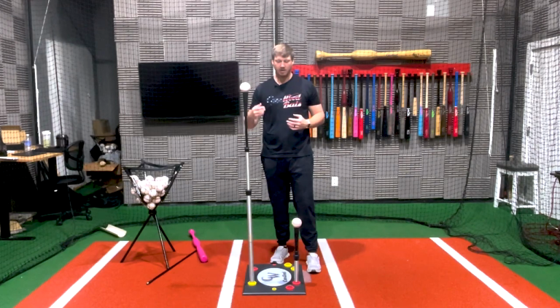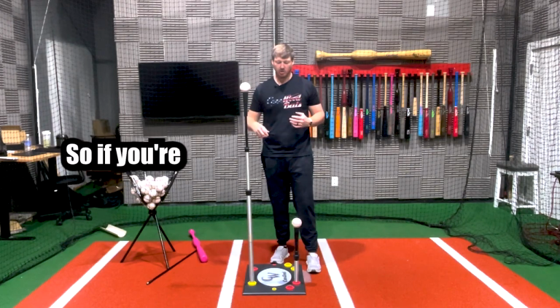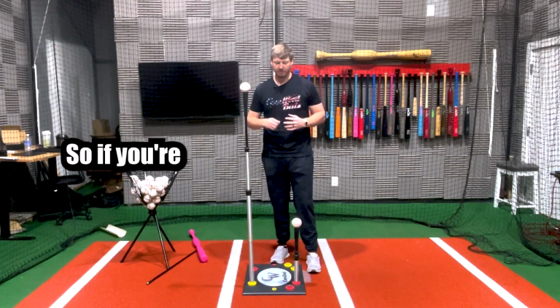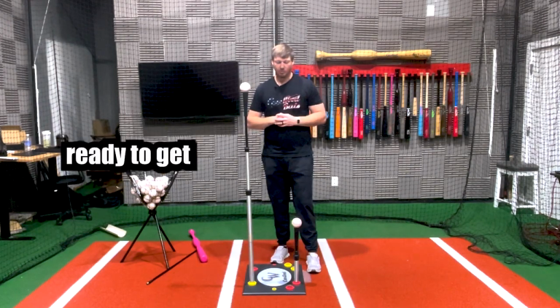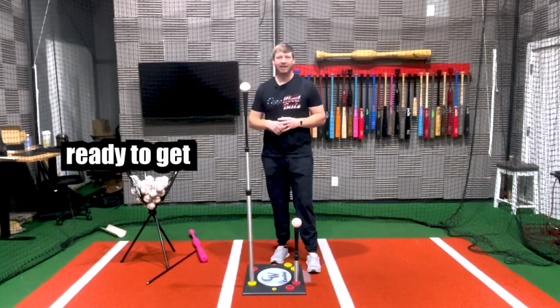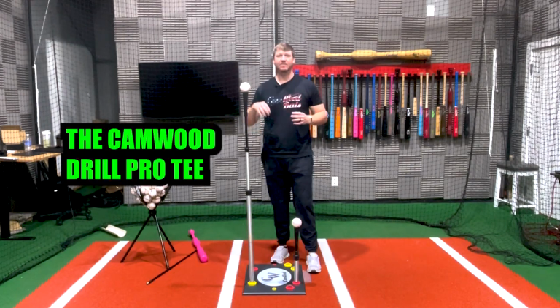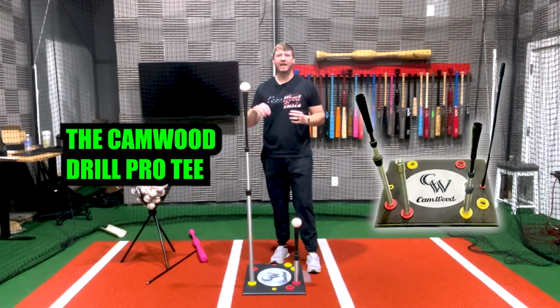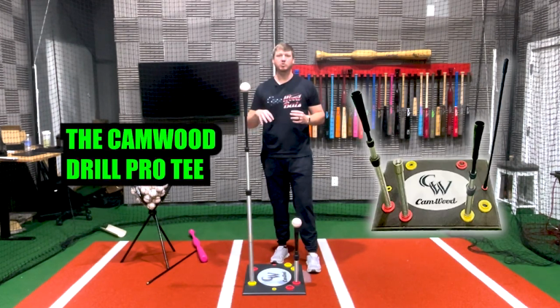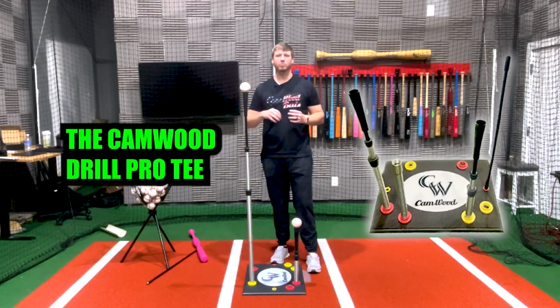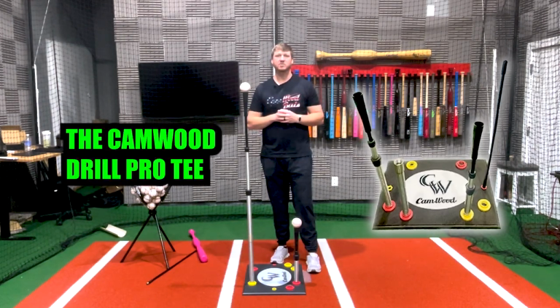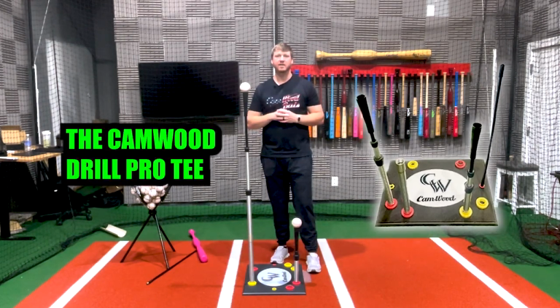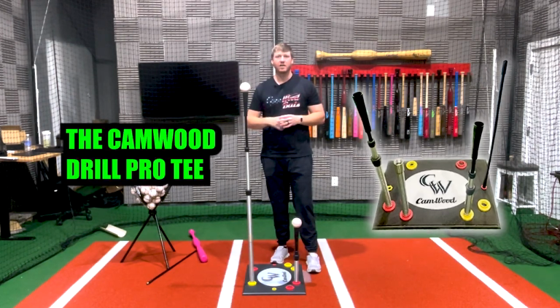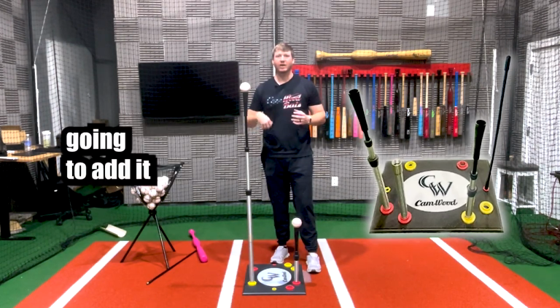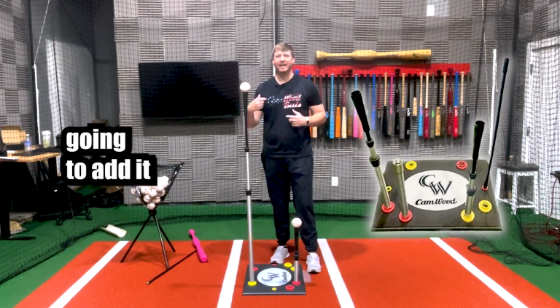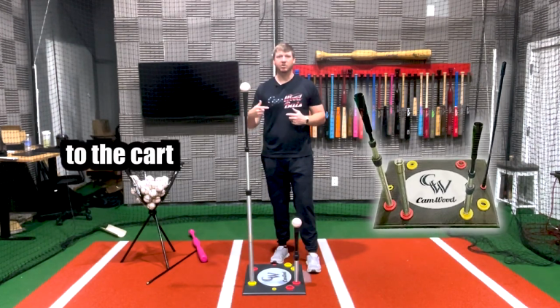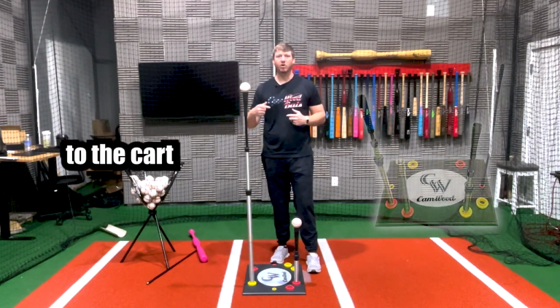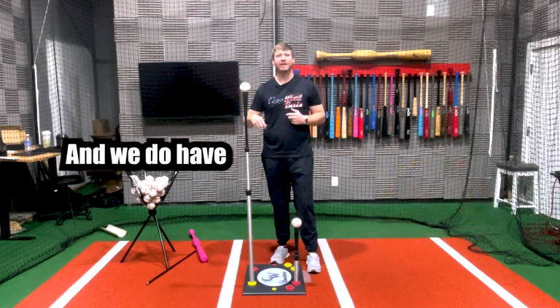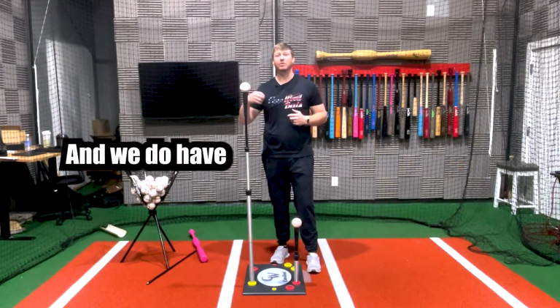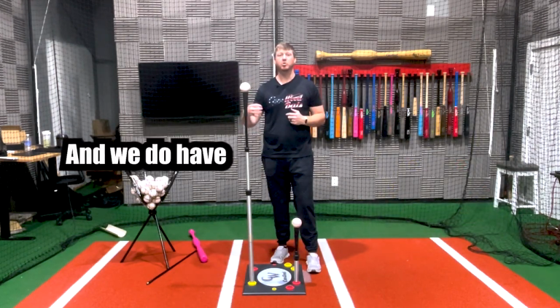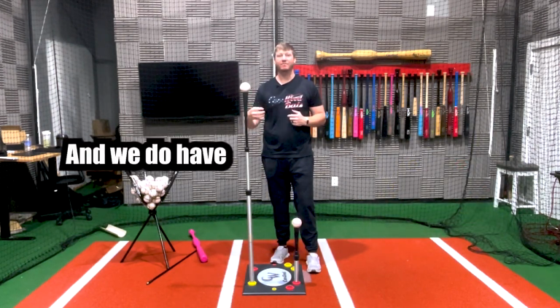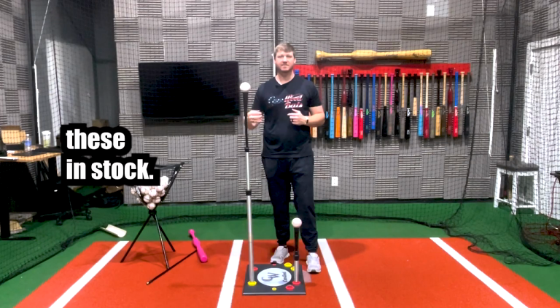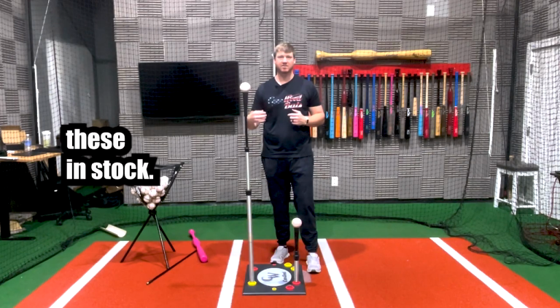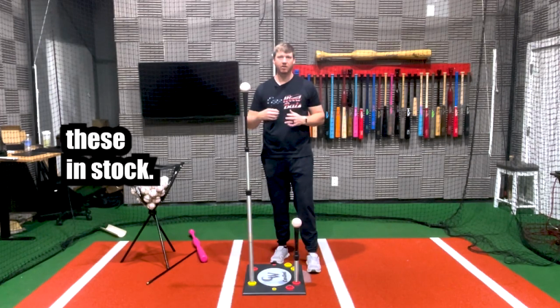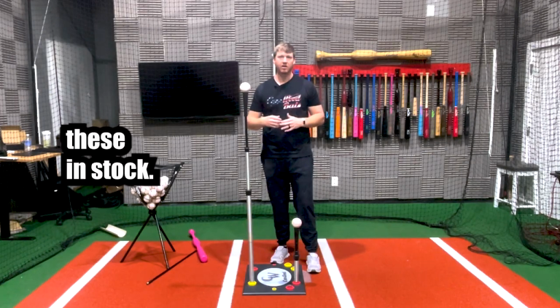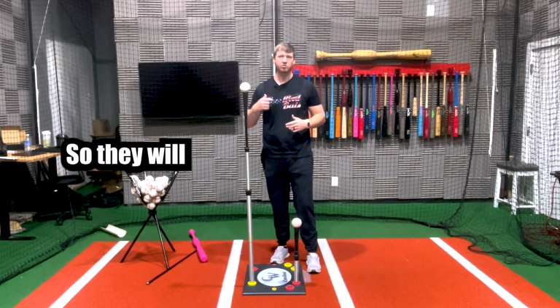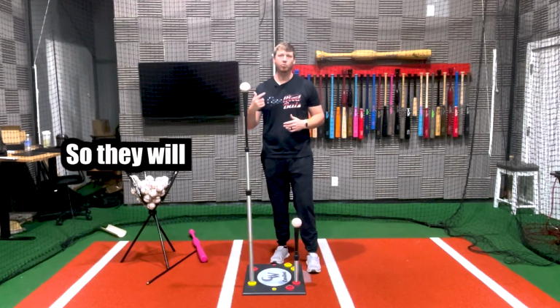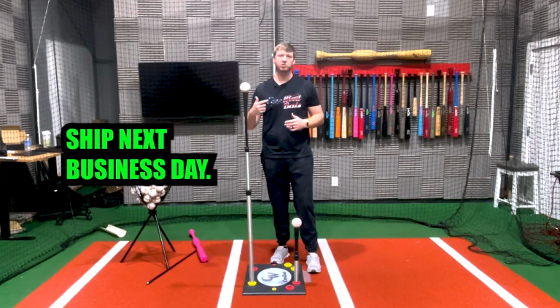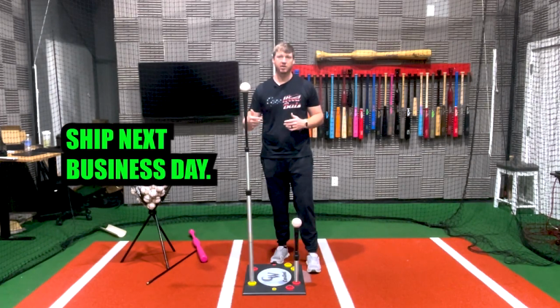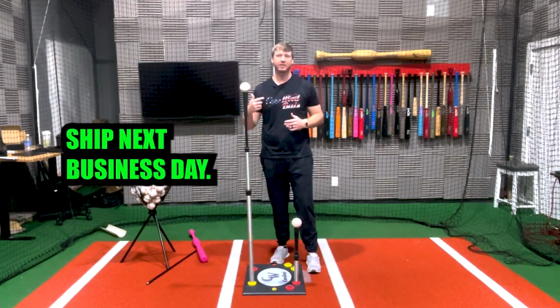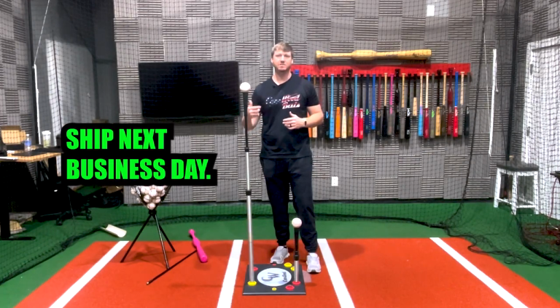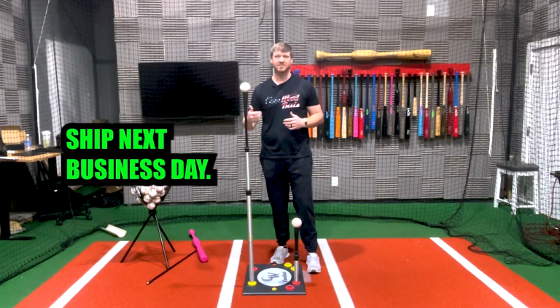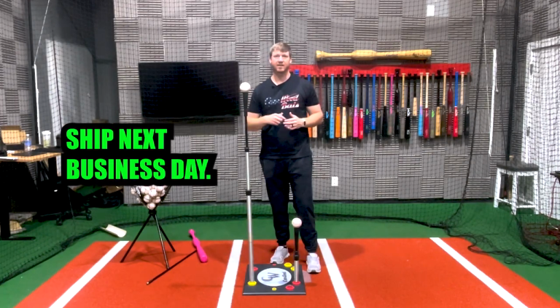If you're ready to get the Camwood Drill Pro Tee, go ahead and add it to the cart. We do have these in stock, so they will ship next business day.